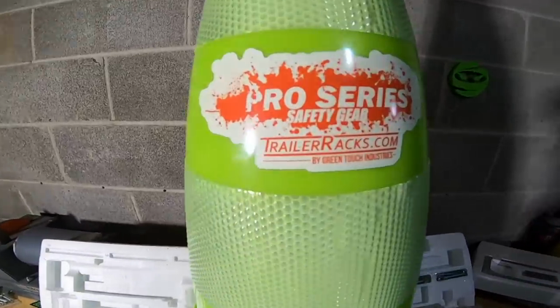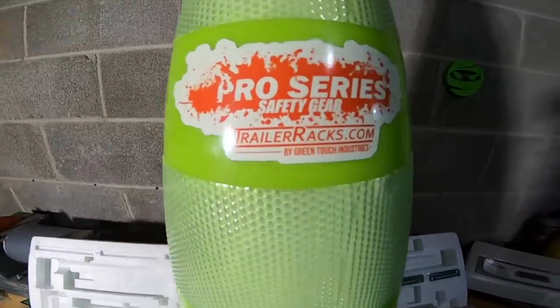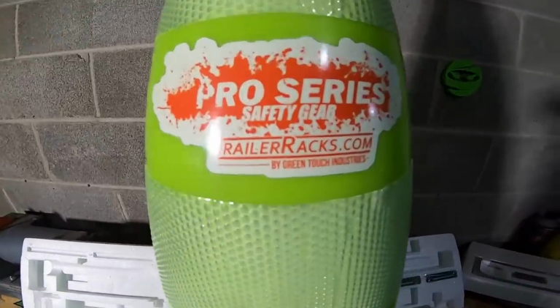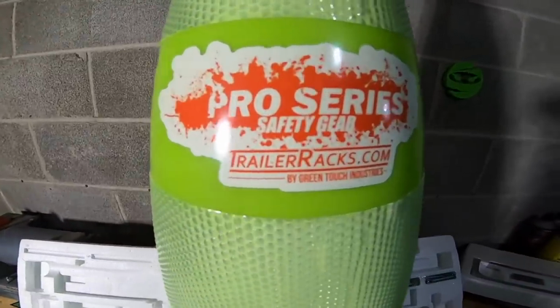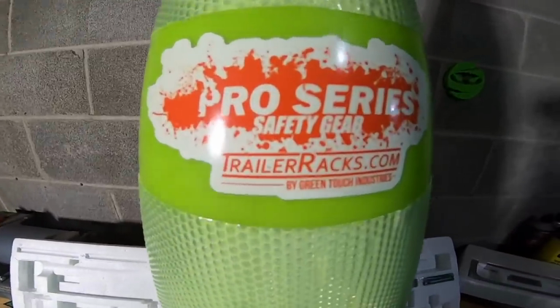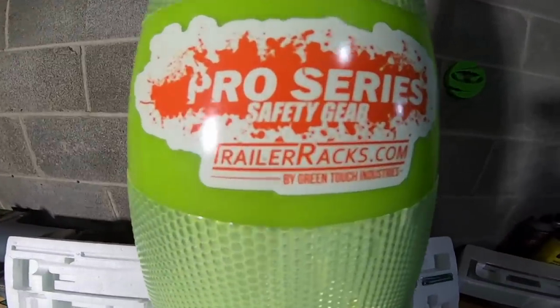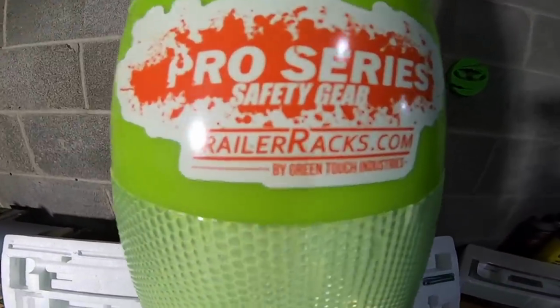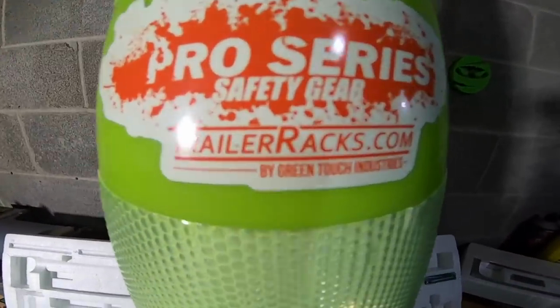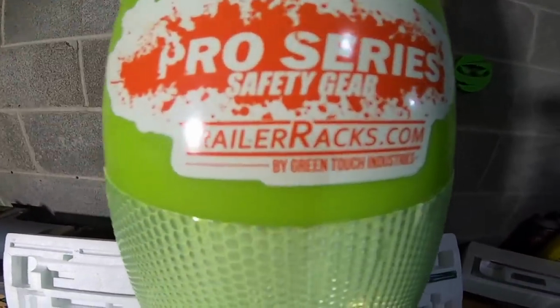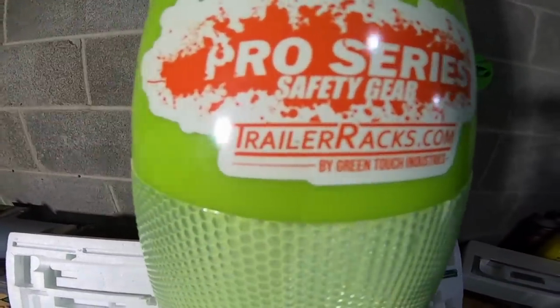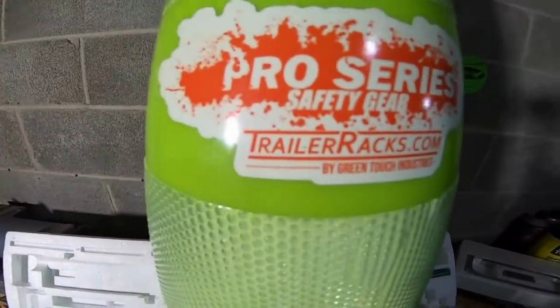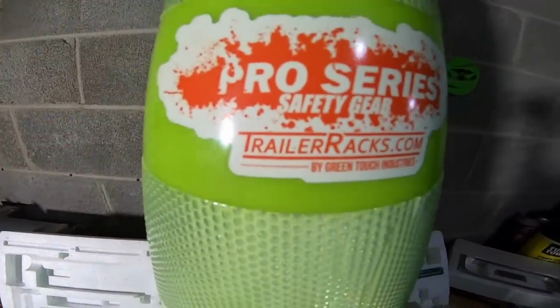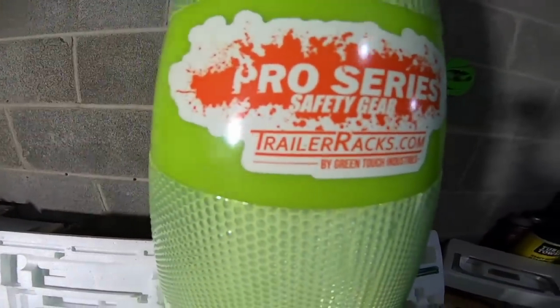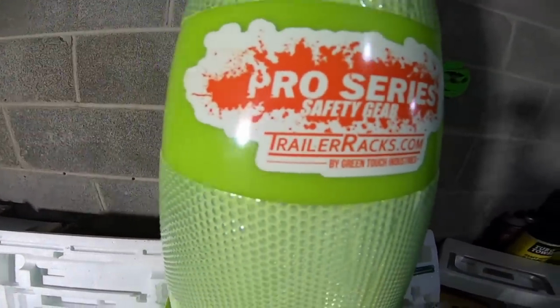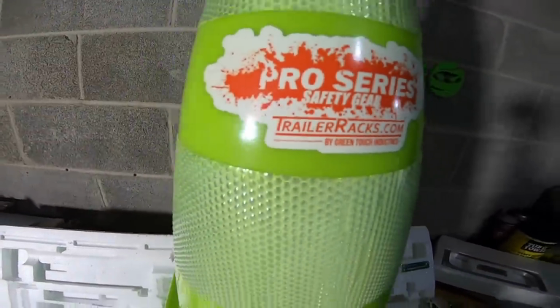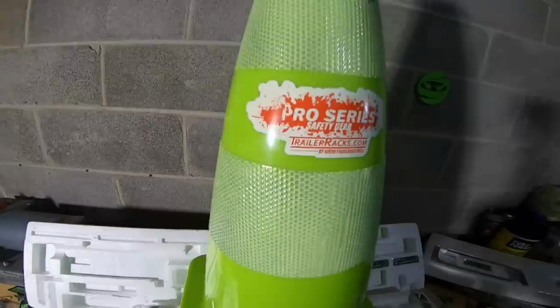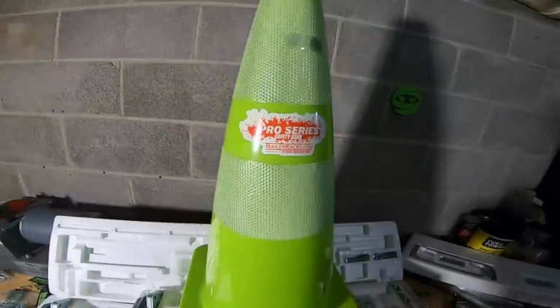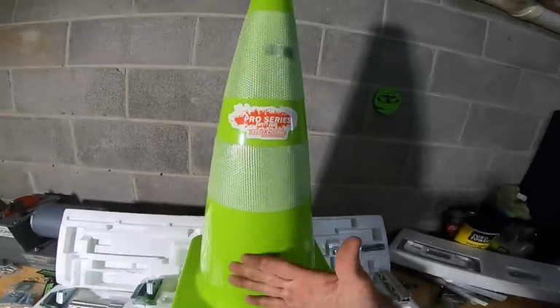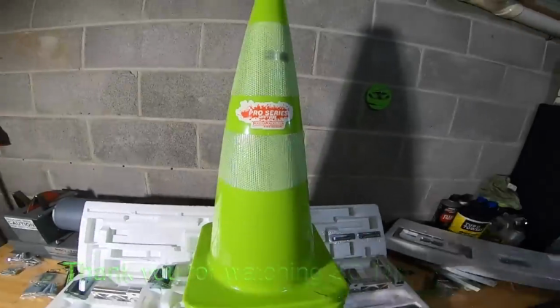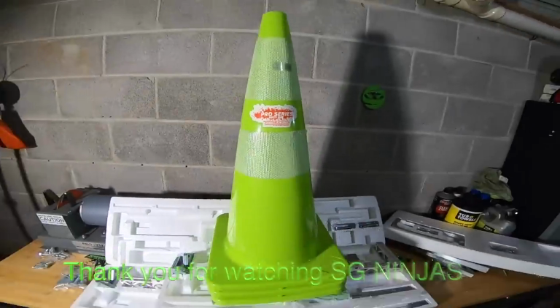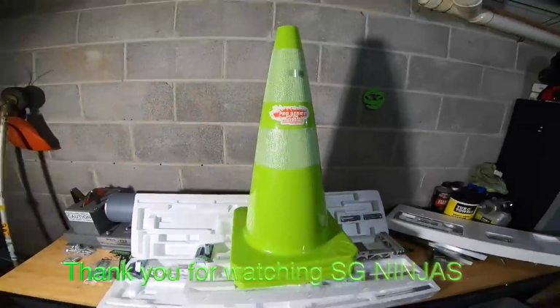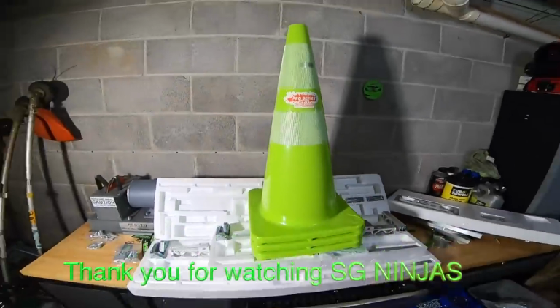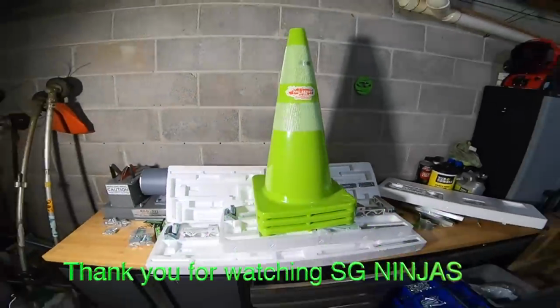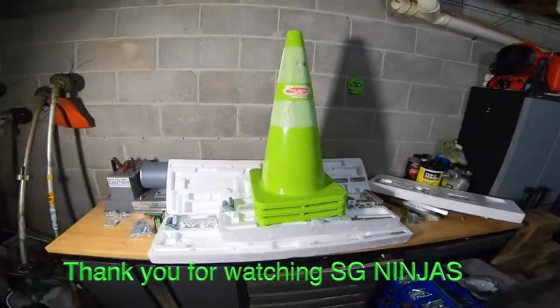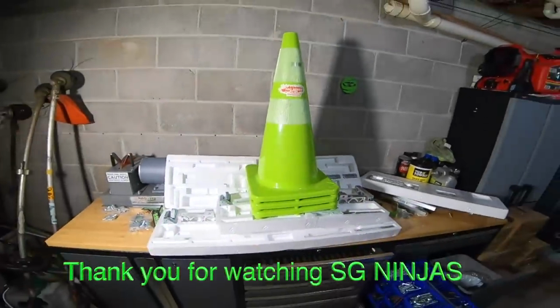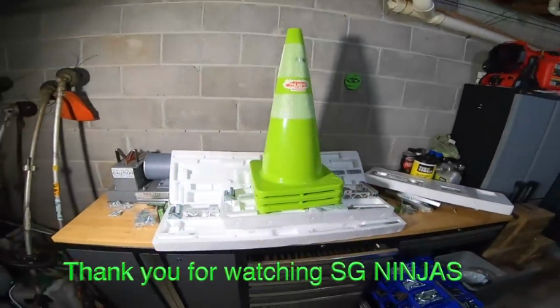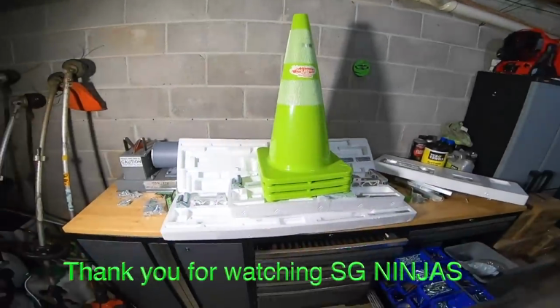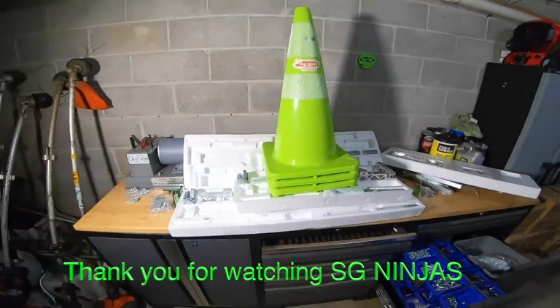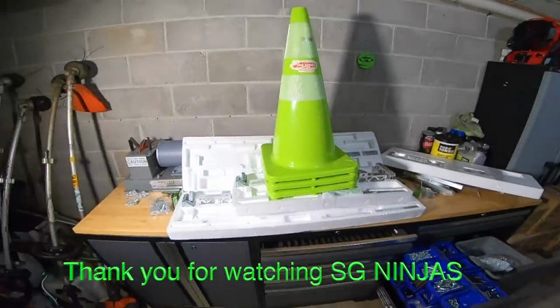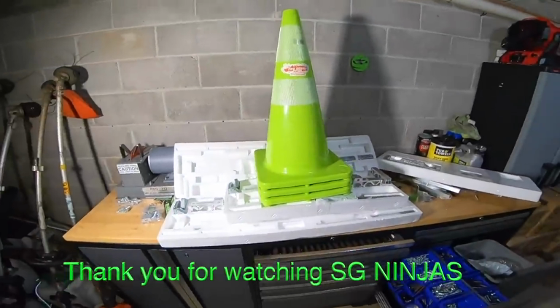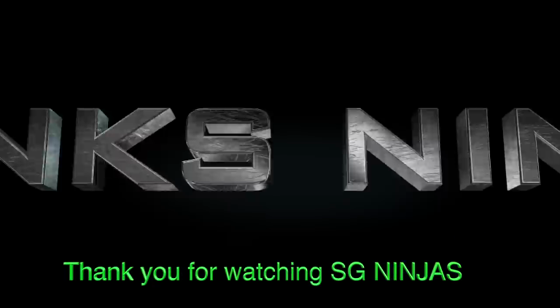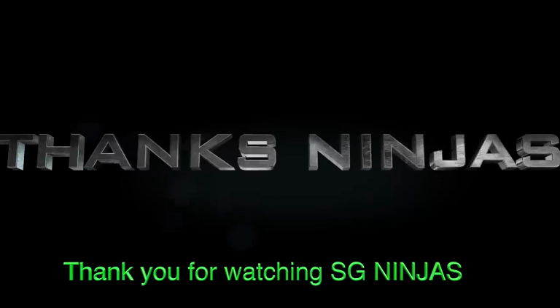Pro Series safety gear — trailerracks.com. Alright ninjas, have a good night. Take care. Peace.